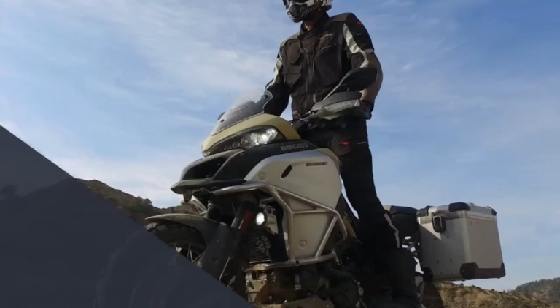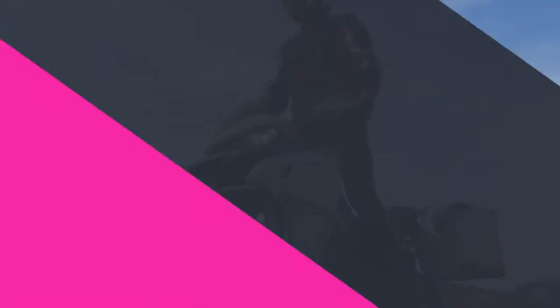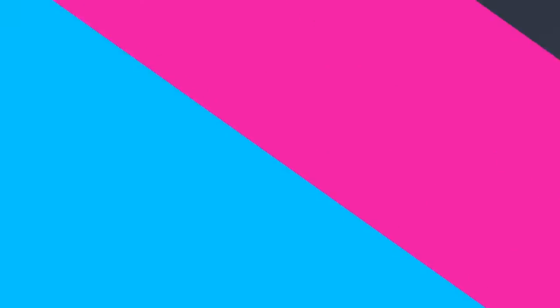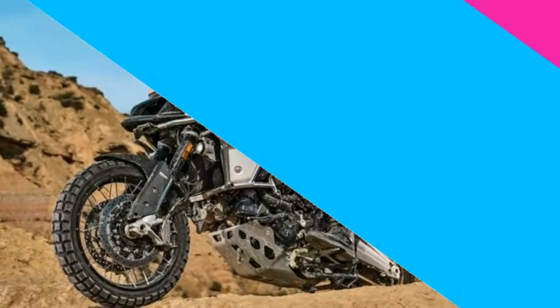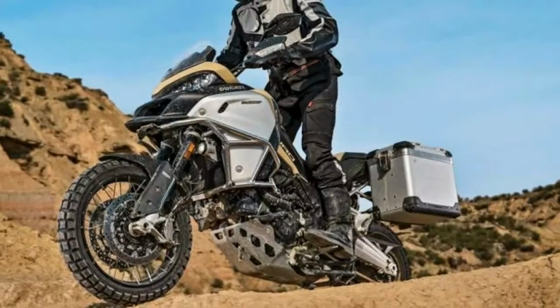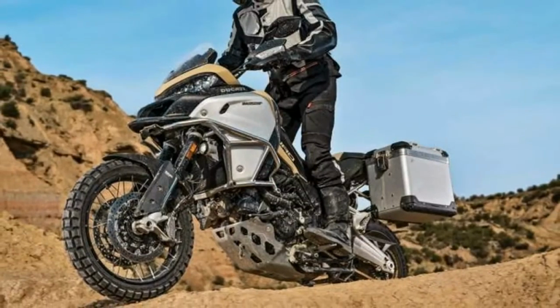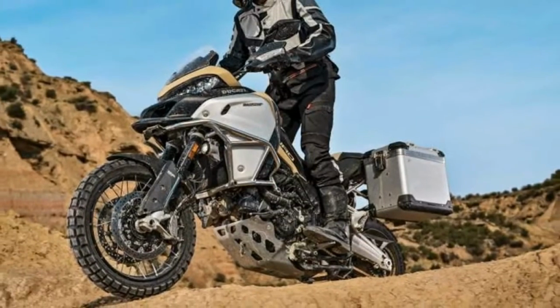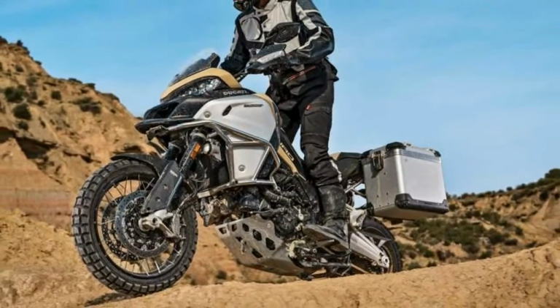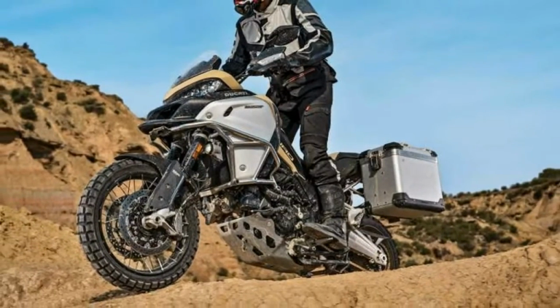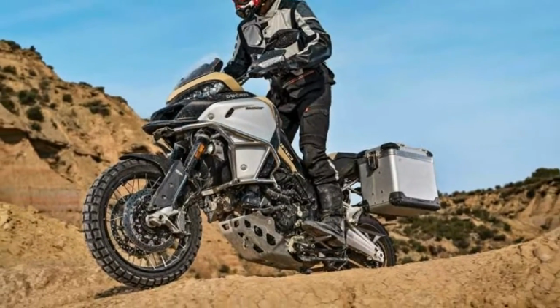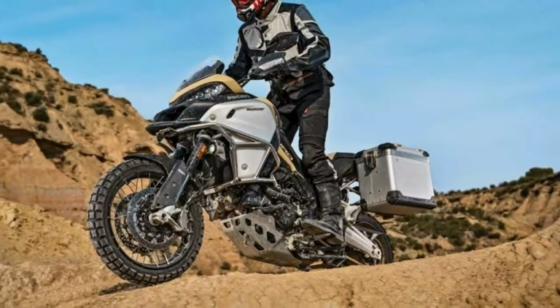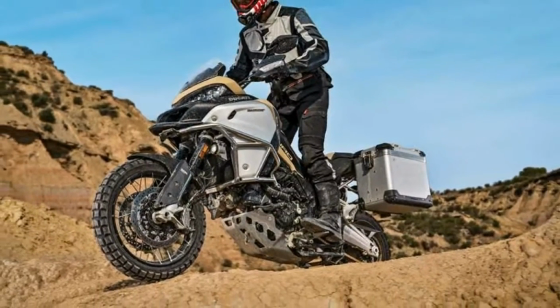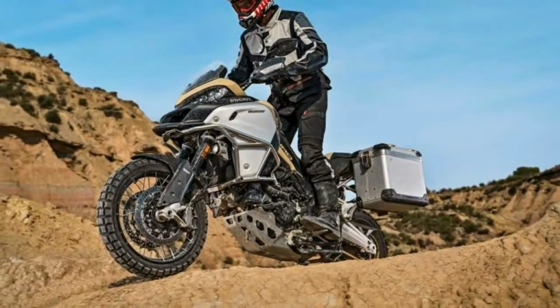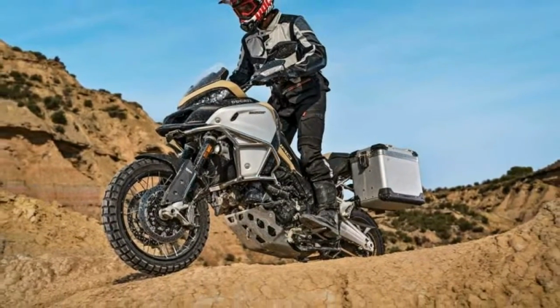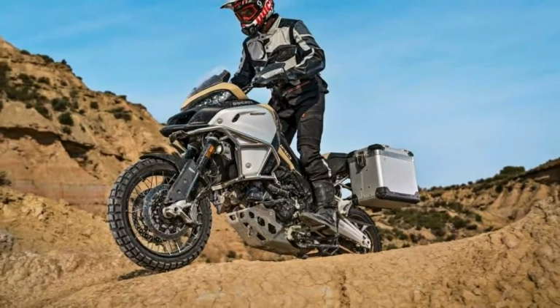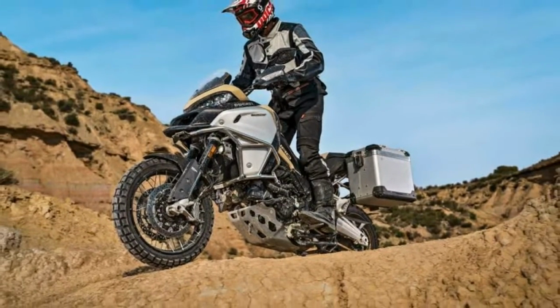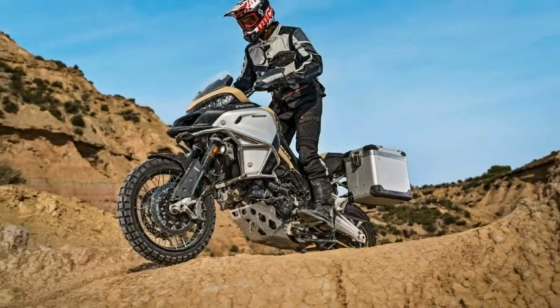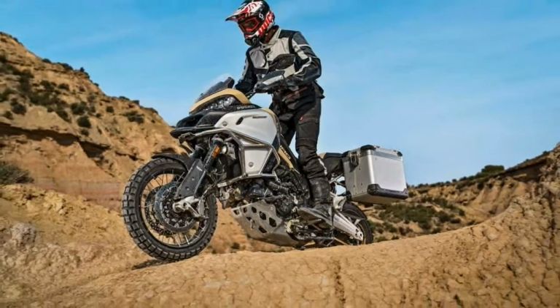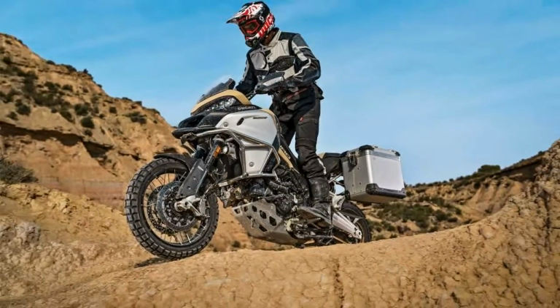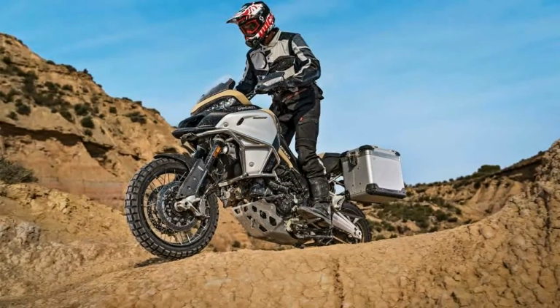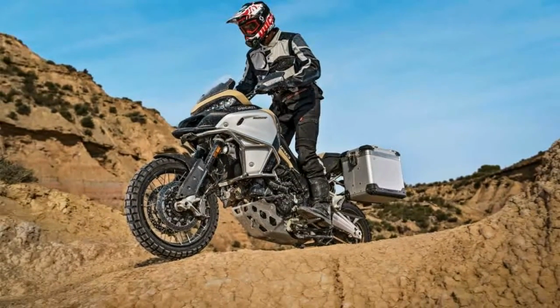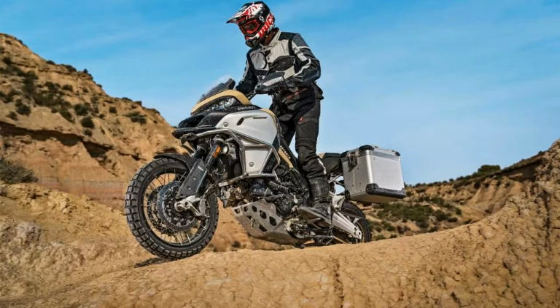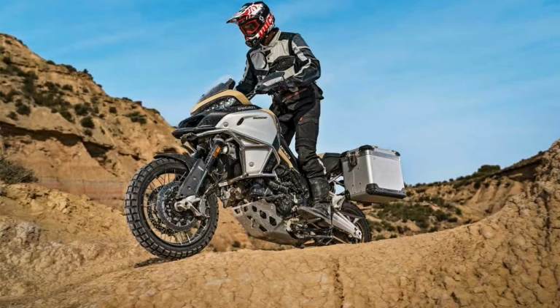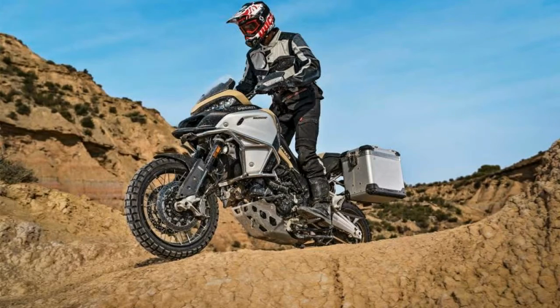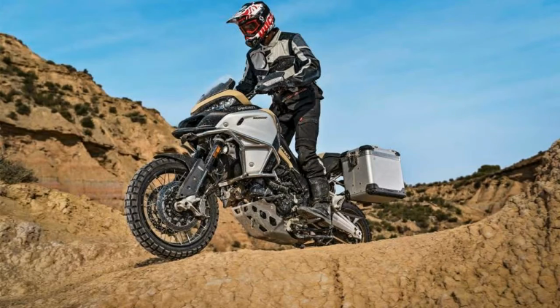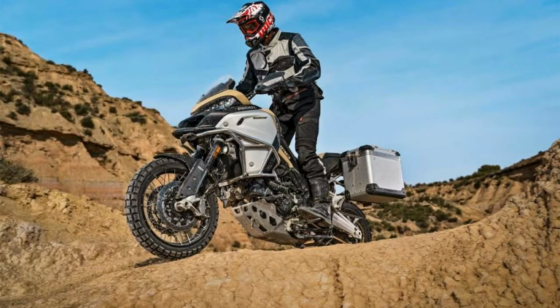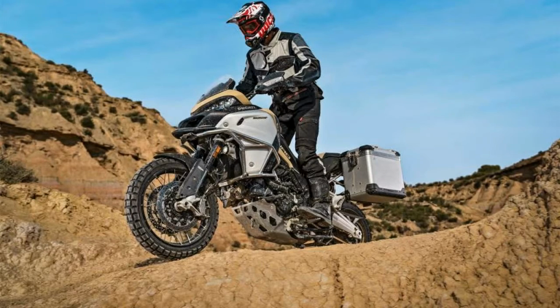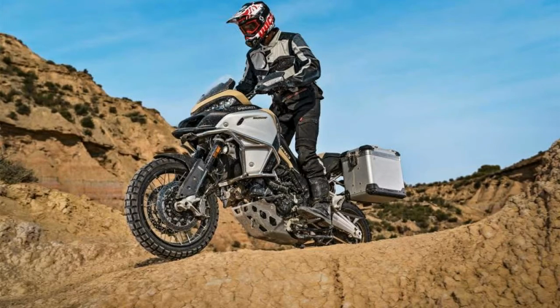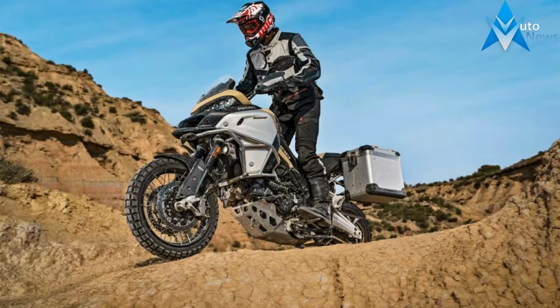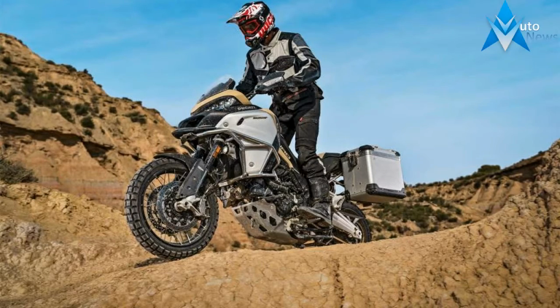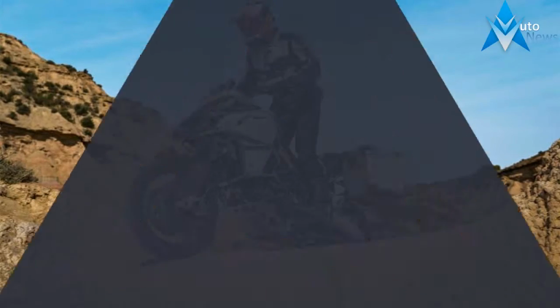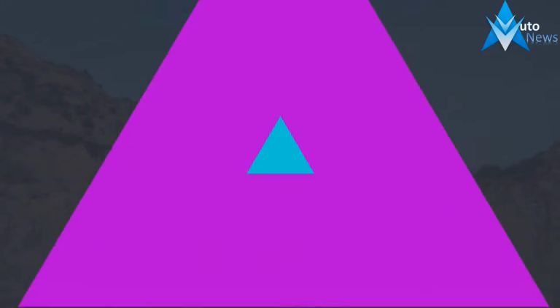New color scheme, tires developed for road and off-road use, accessories designed for the less-beaten track.